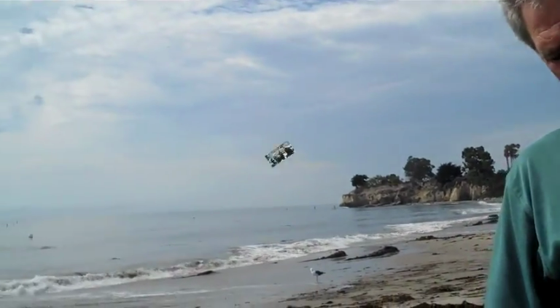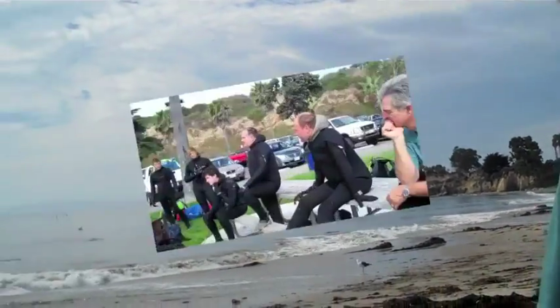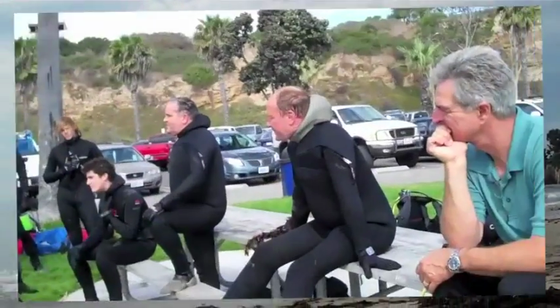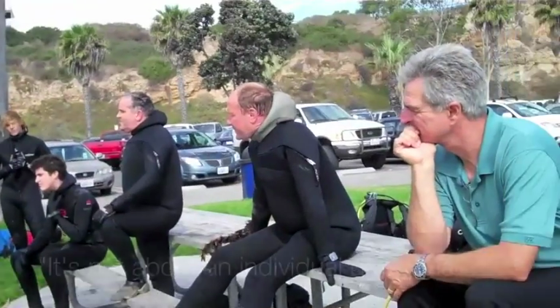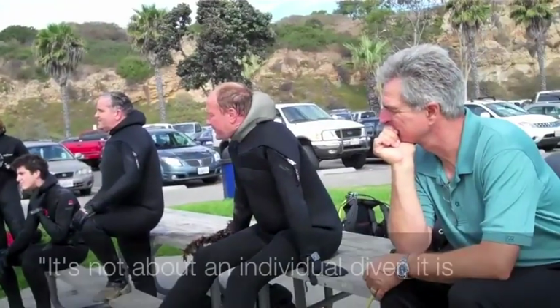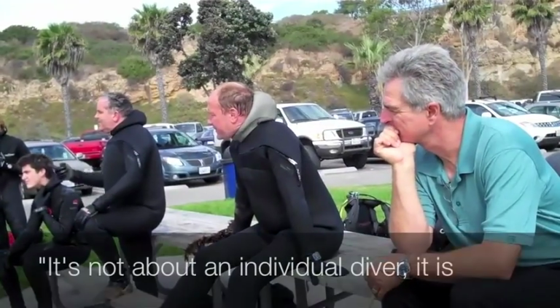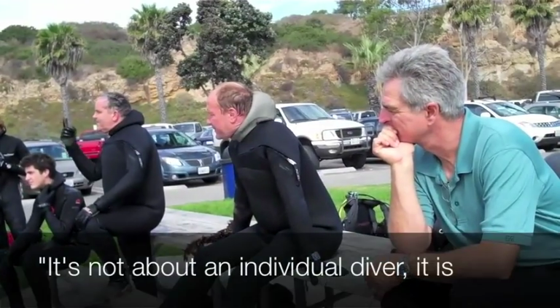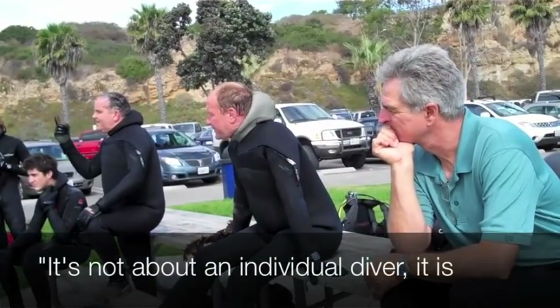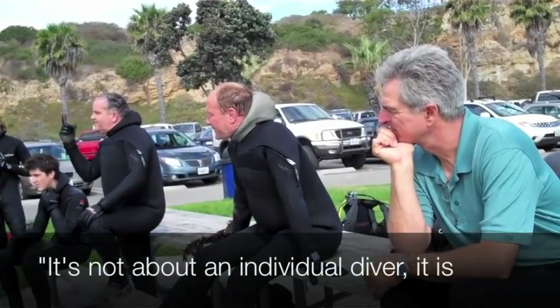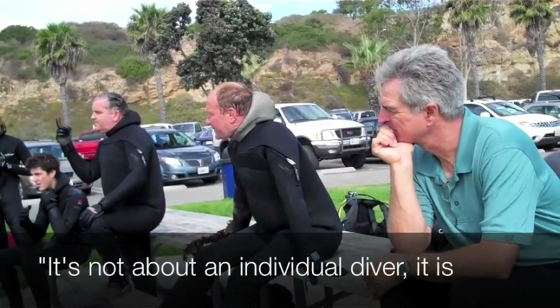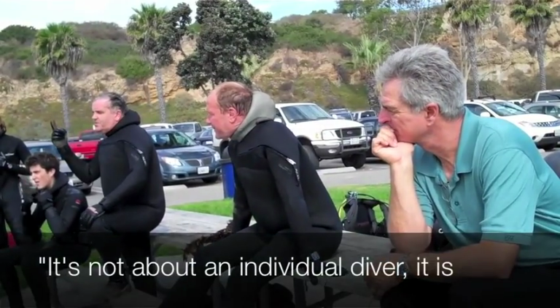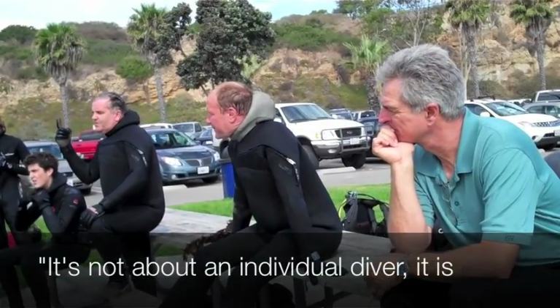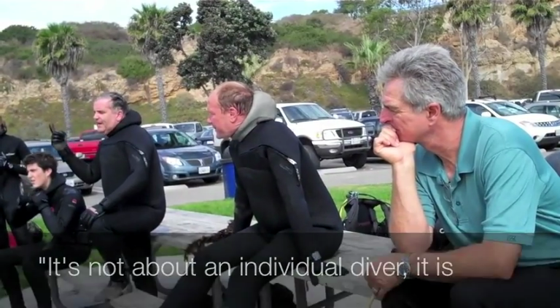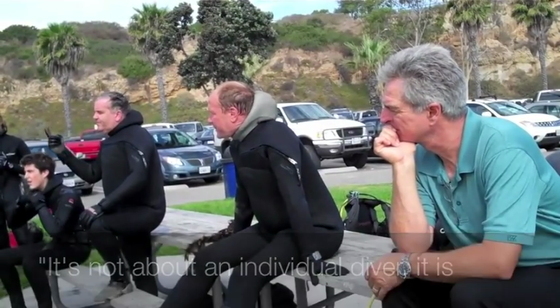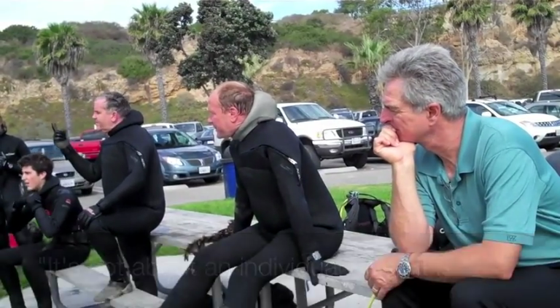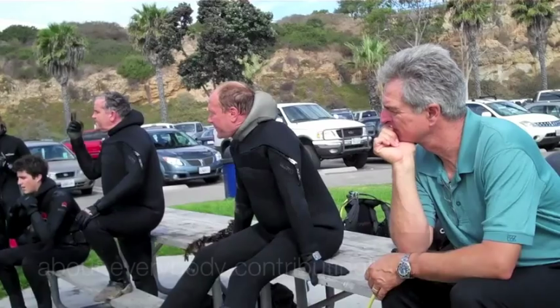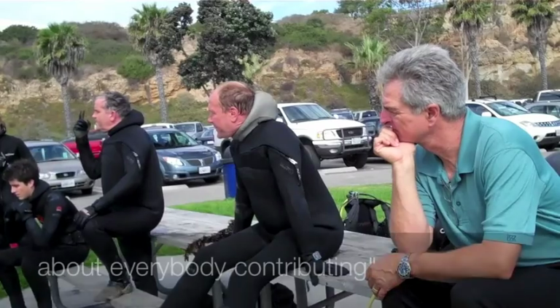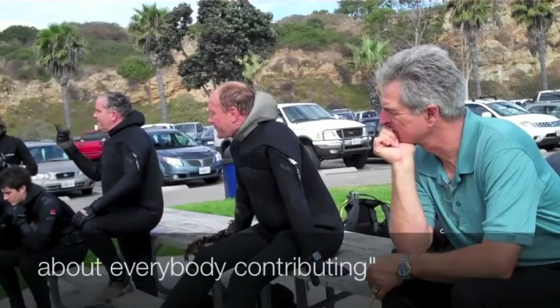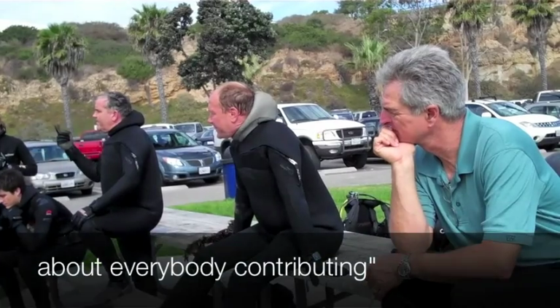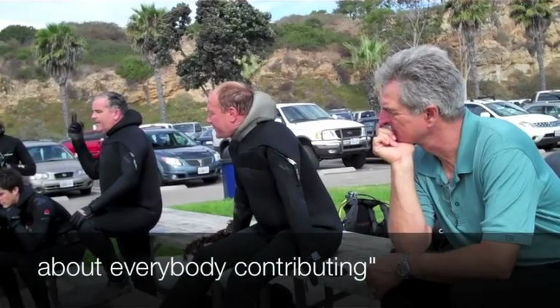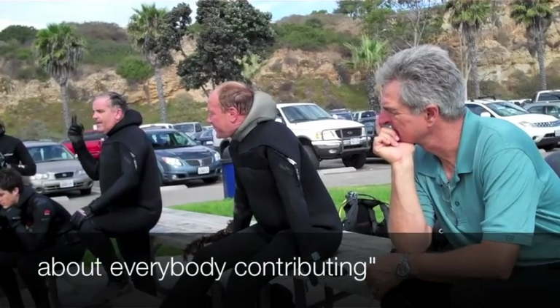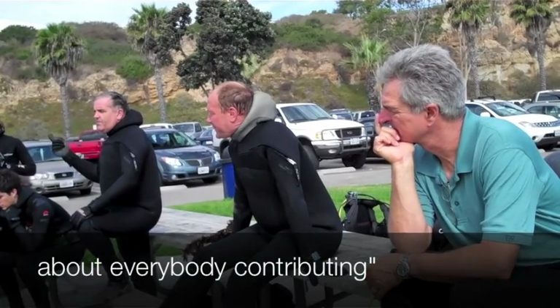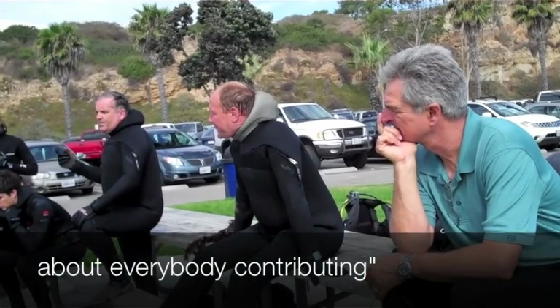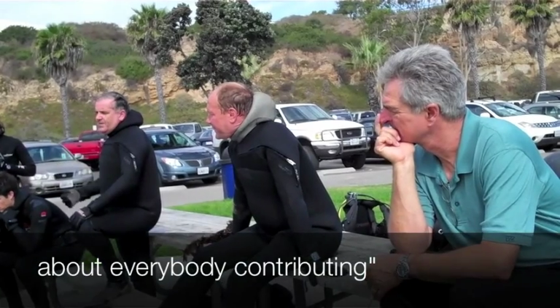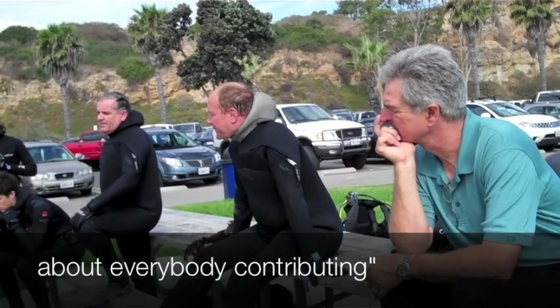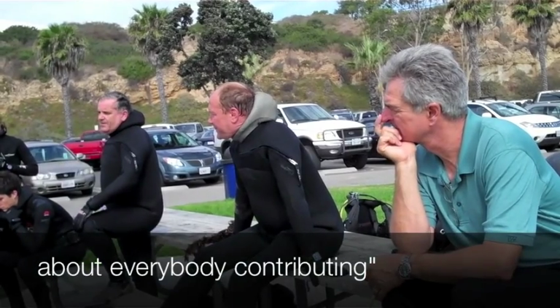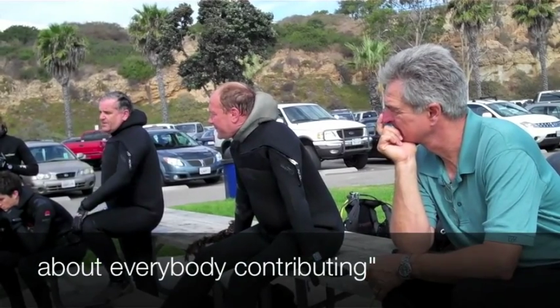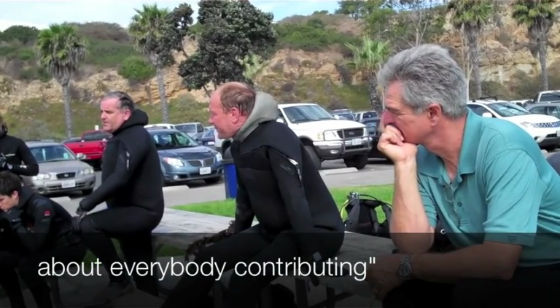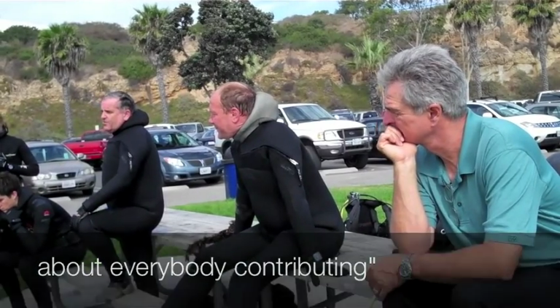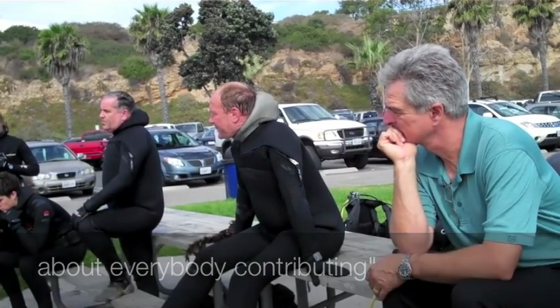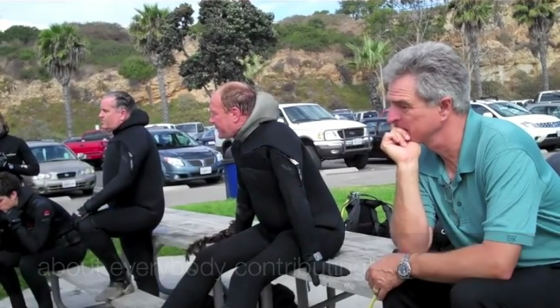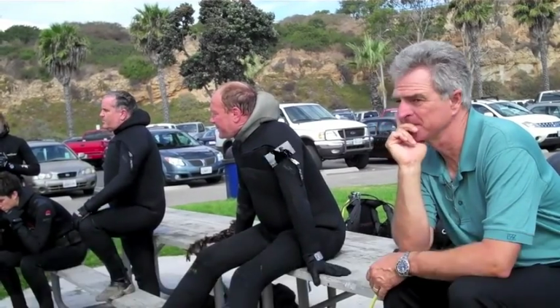It is not about an individual diver. It is about everybody contributing.